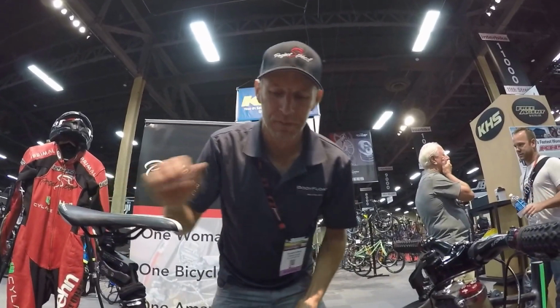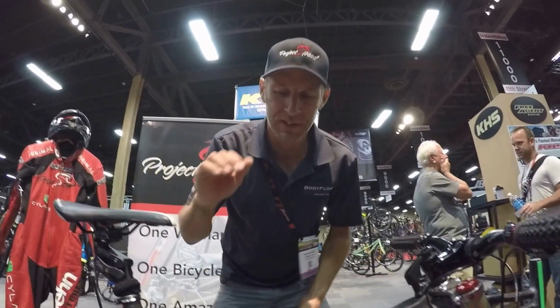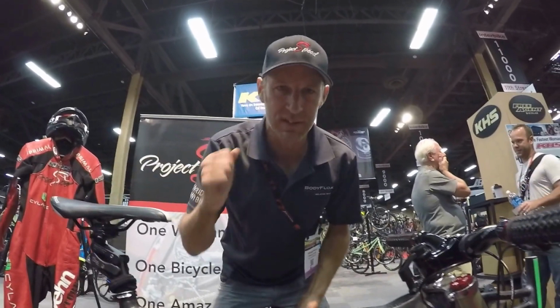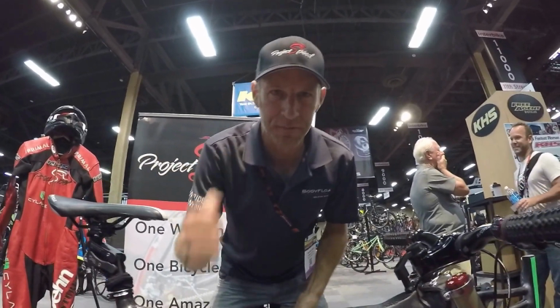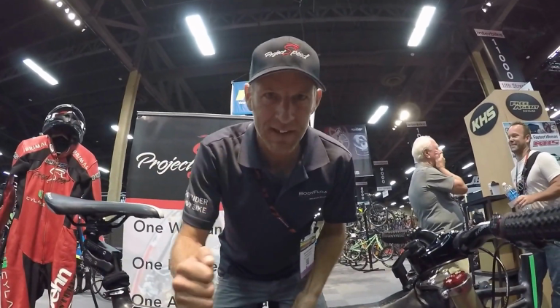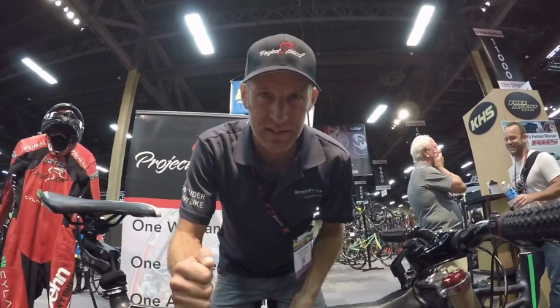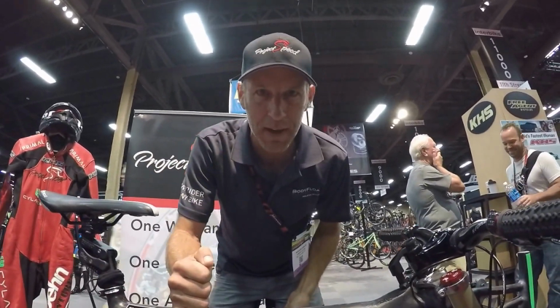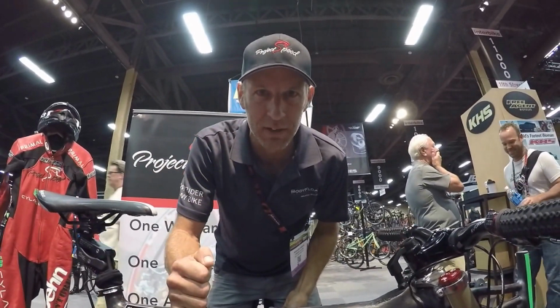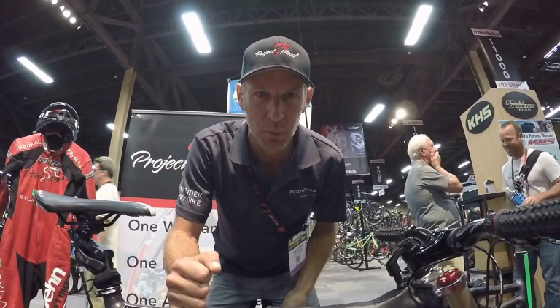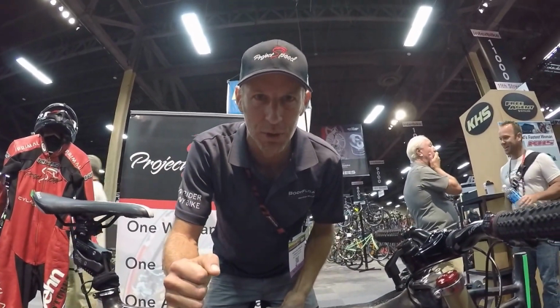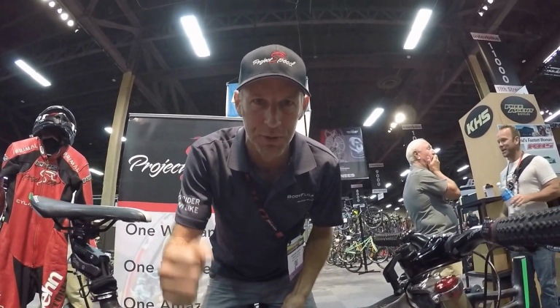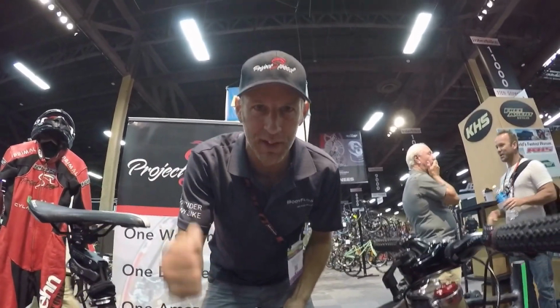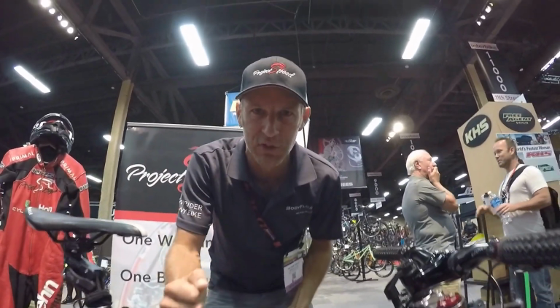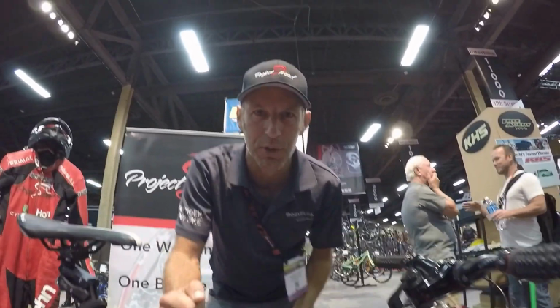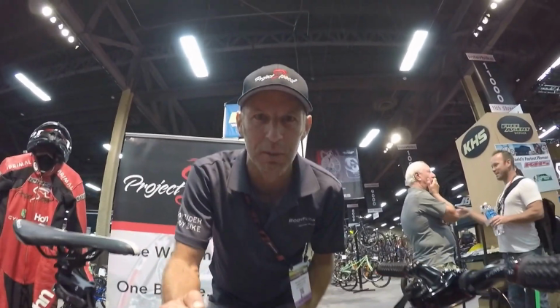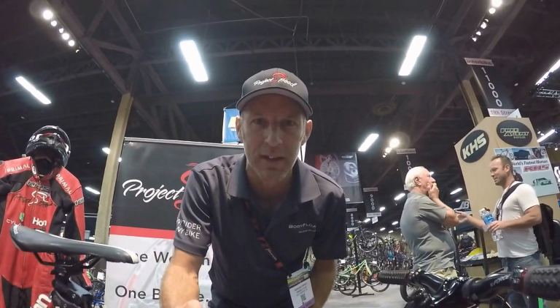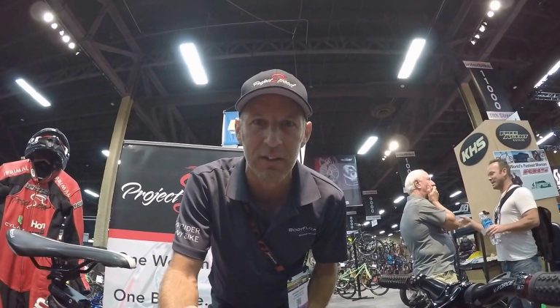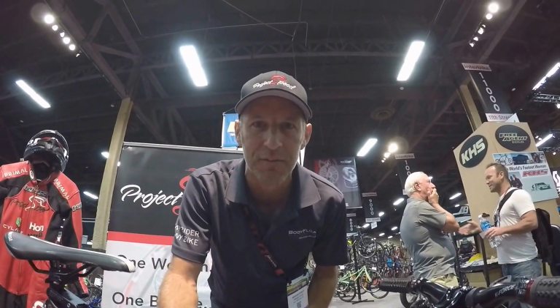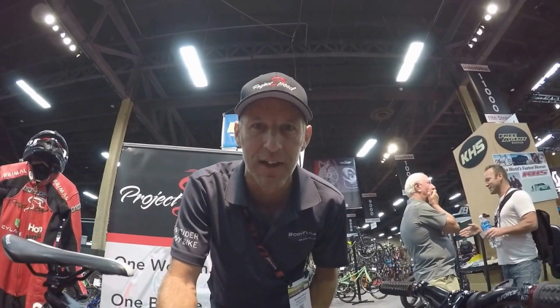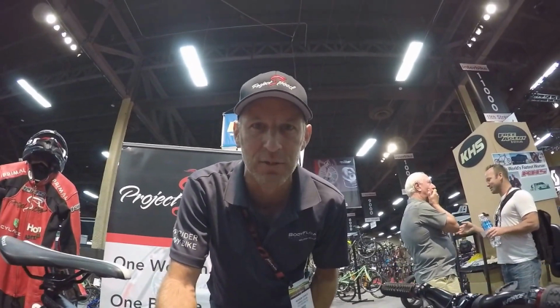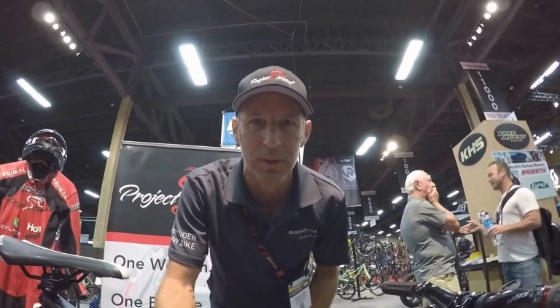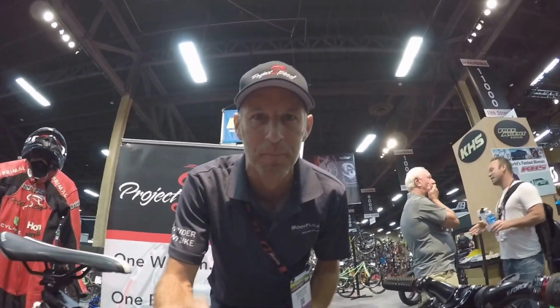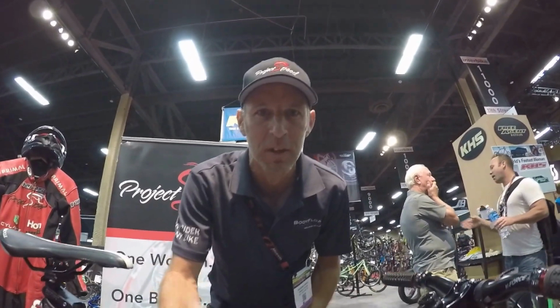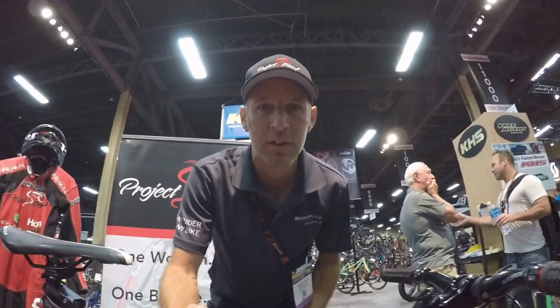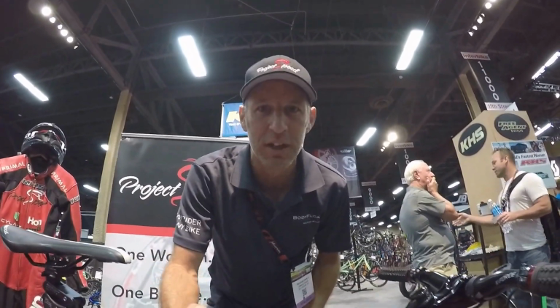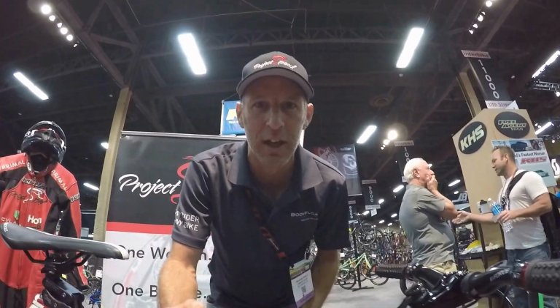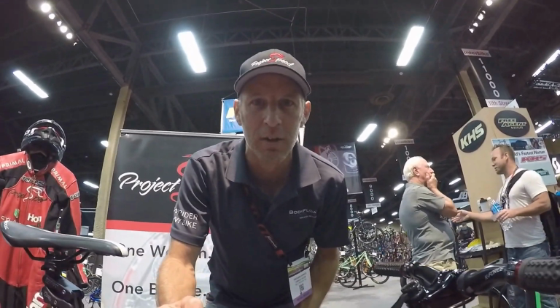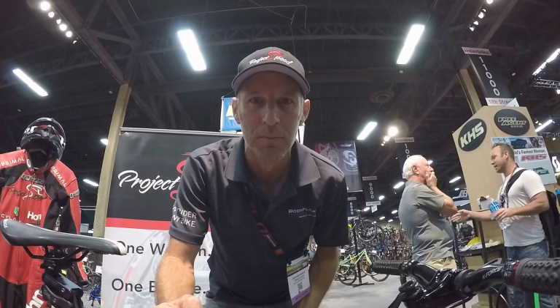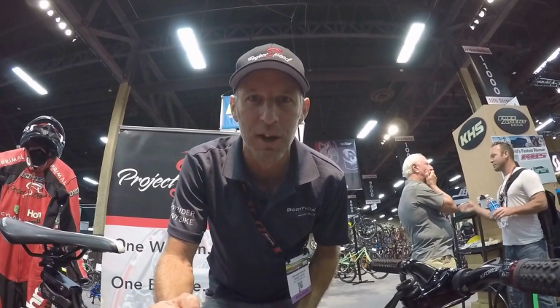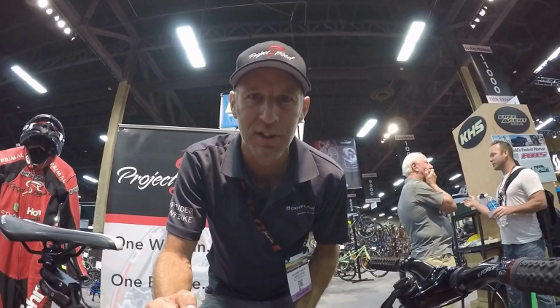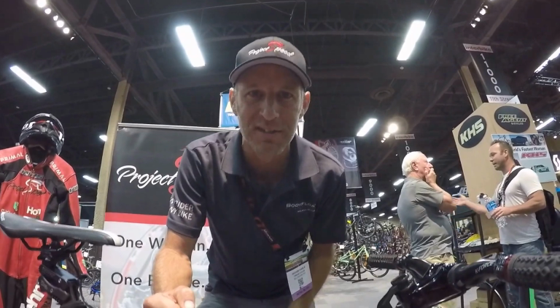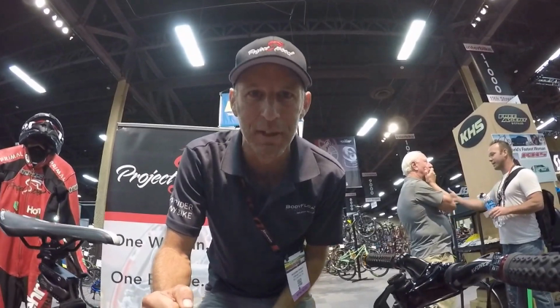This is the fastest bike in the world. Next year, we're going to make it even faster. Check it out — Project Speed.